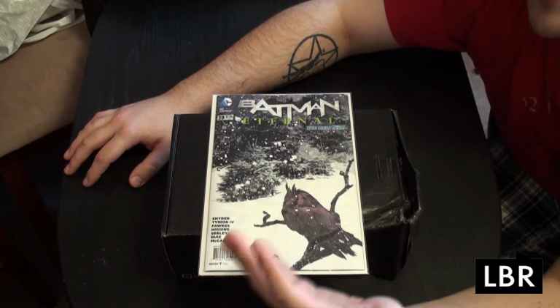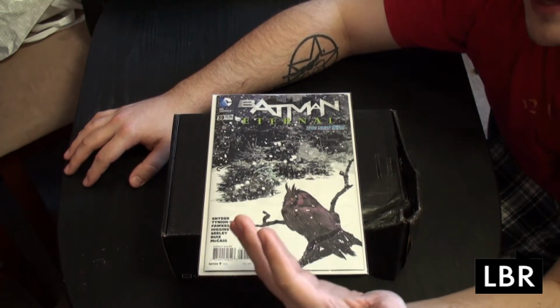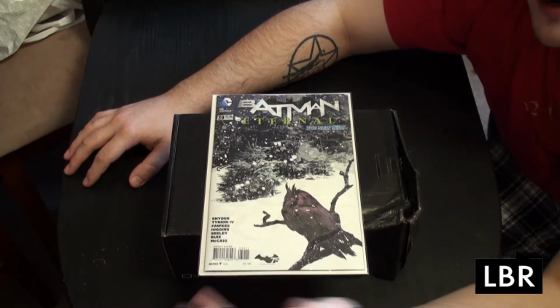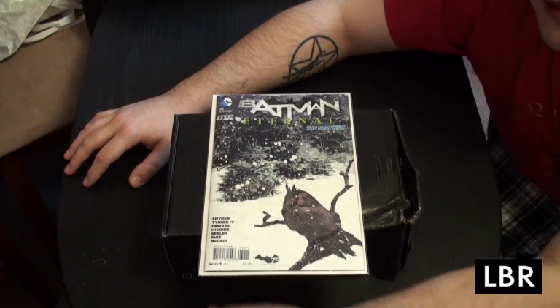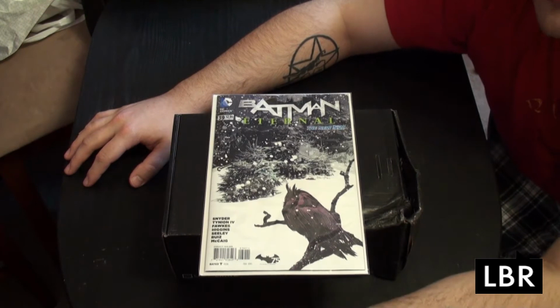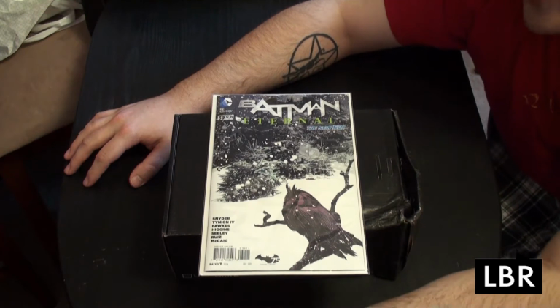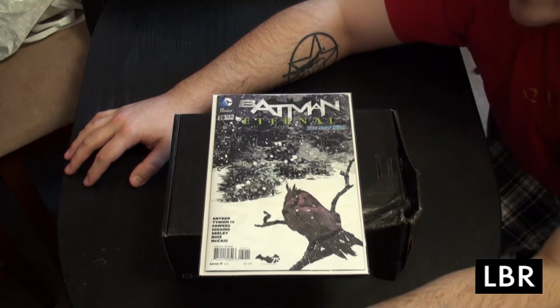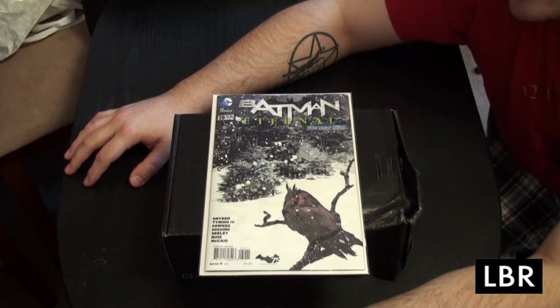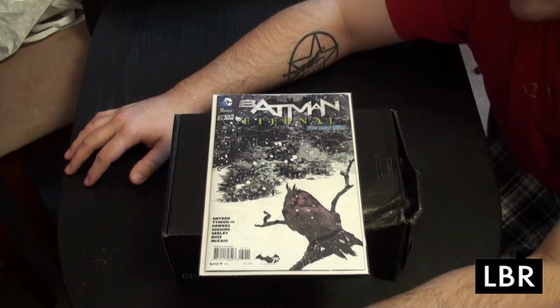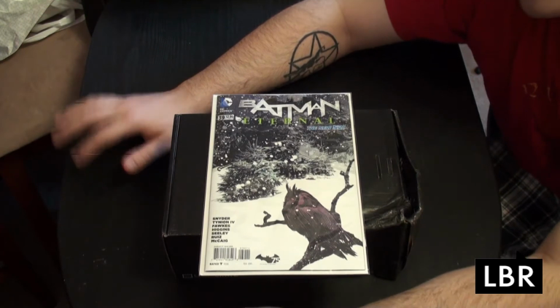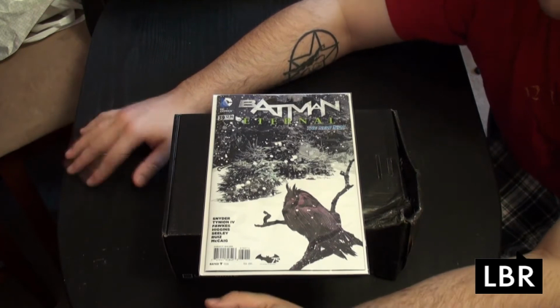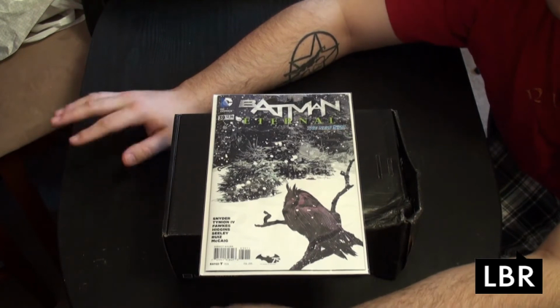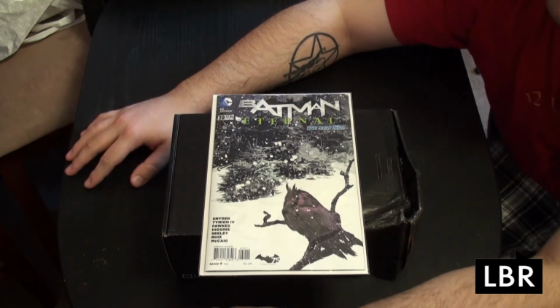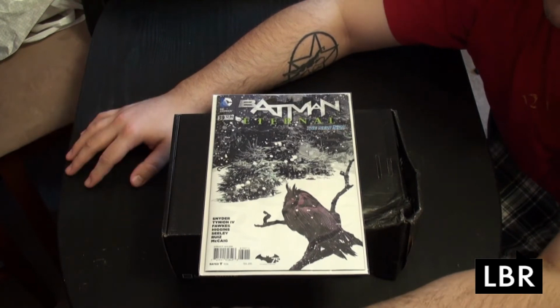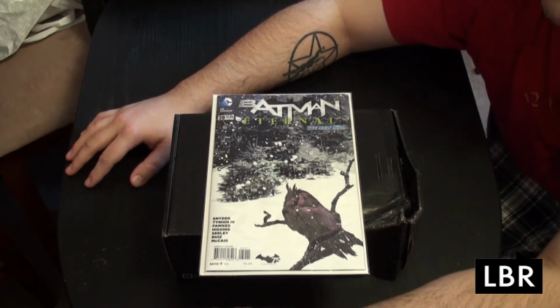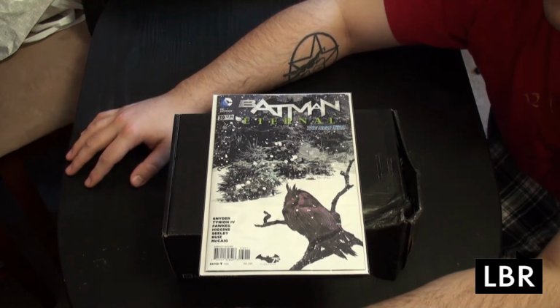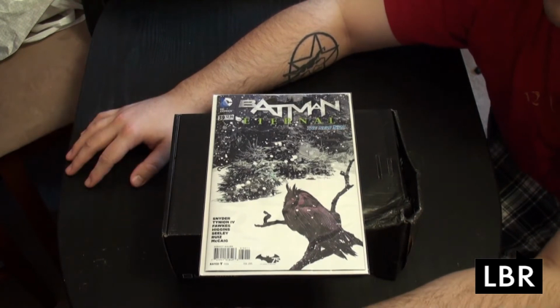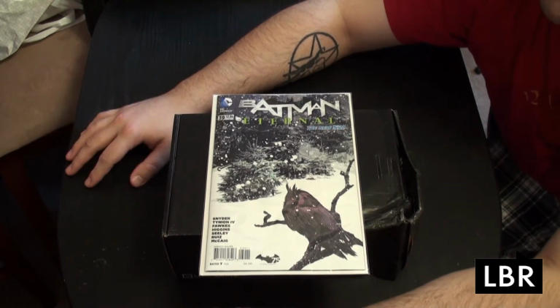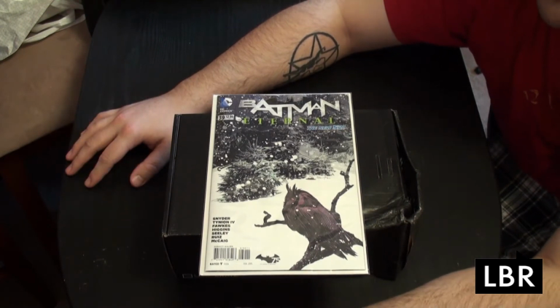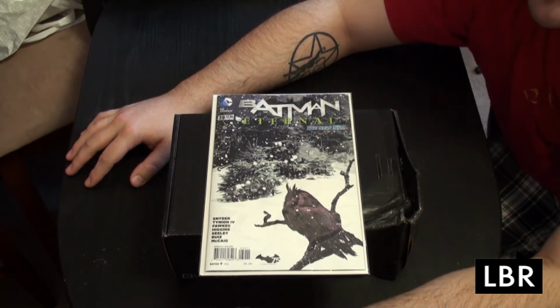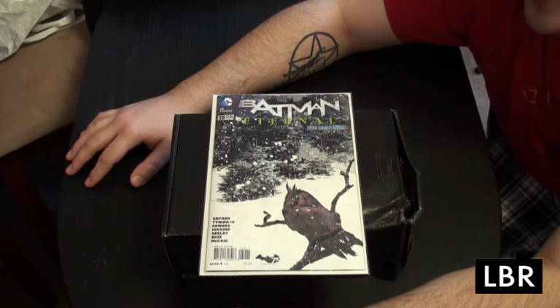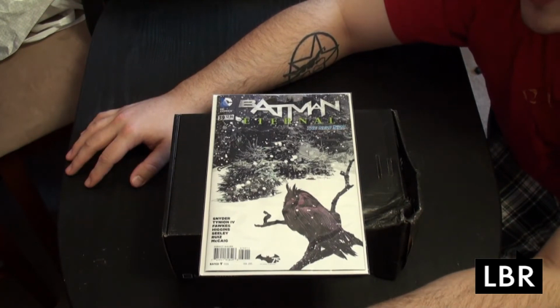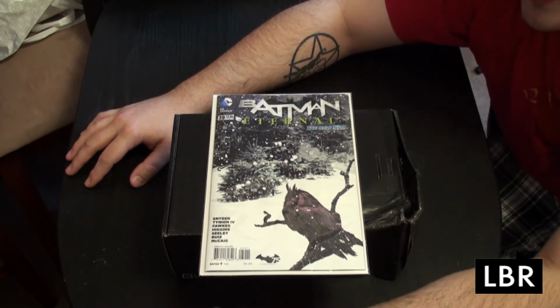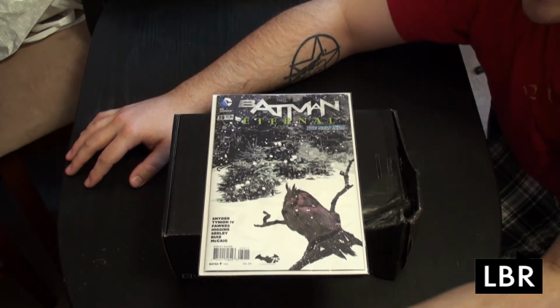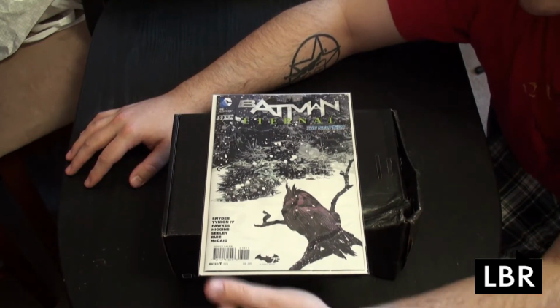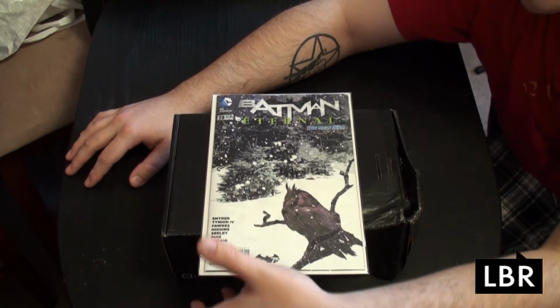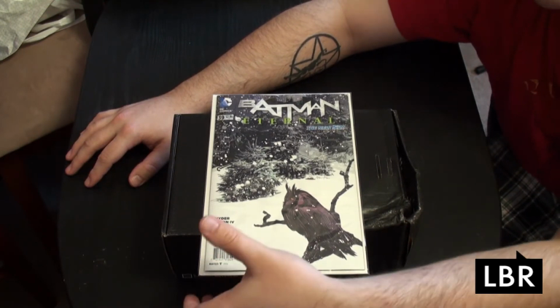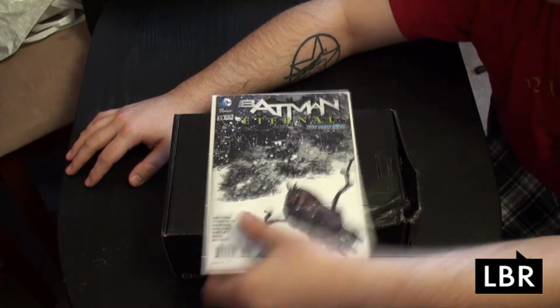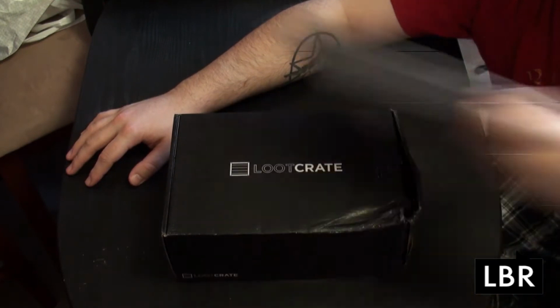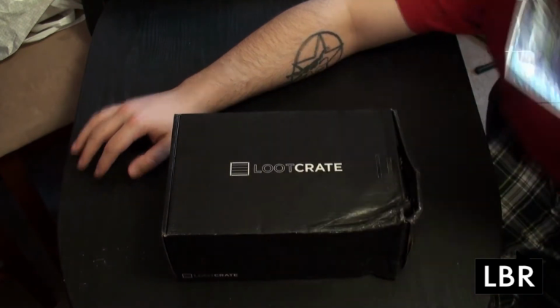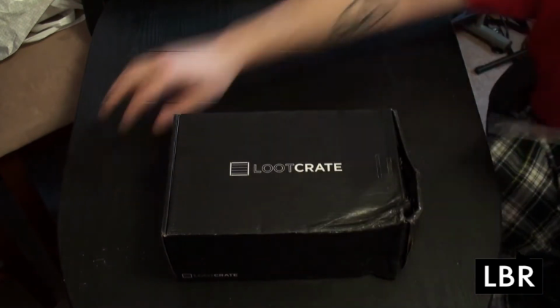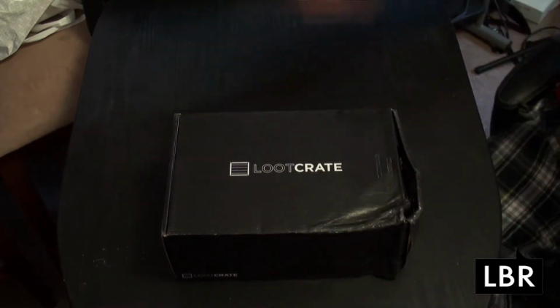That could be kind of neat if the whole time Batman Eternal was about the Court of Owls, but we'll see. Anyways, let's talk about The Loot Crate.